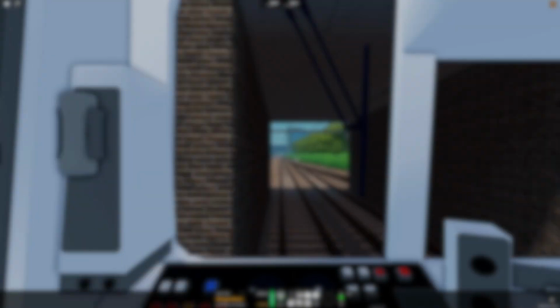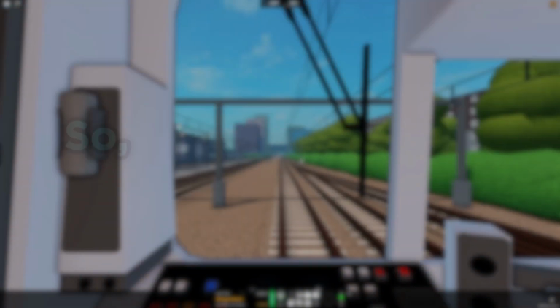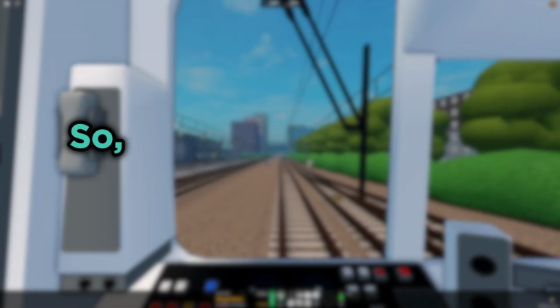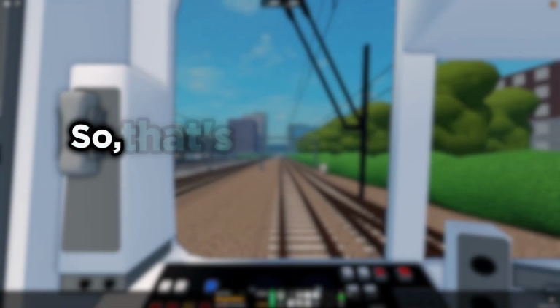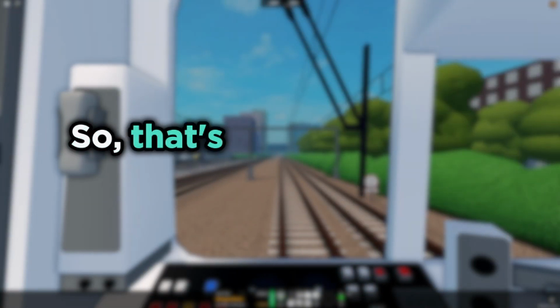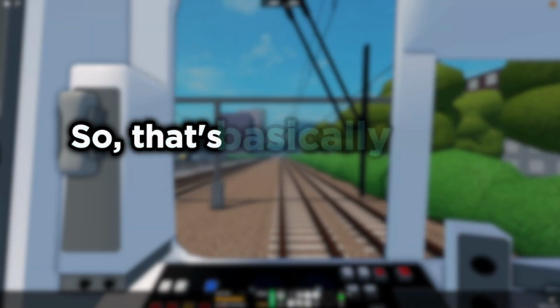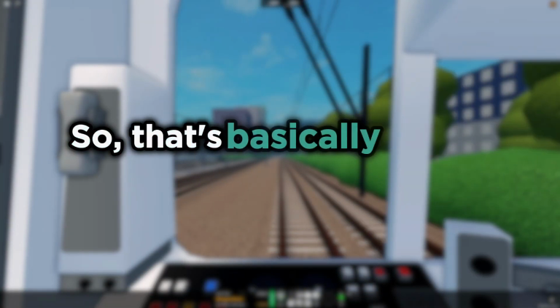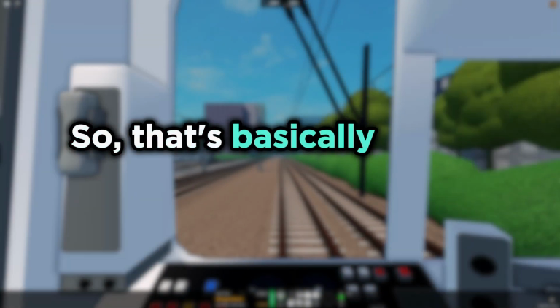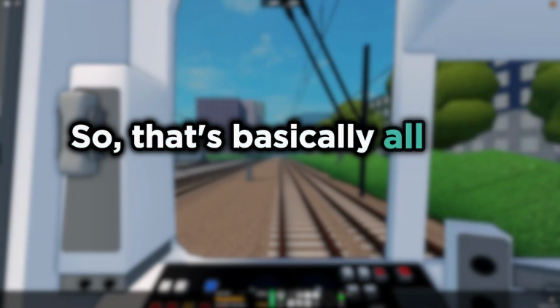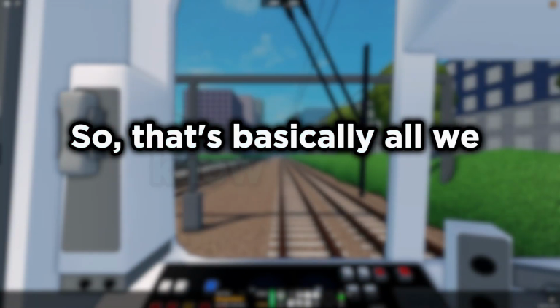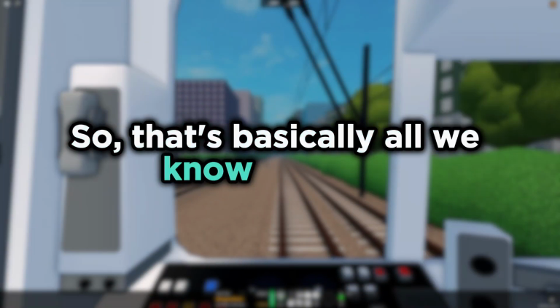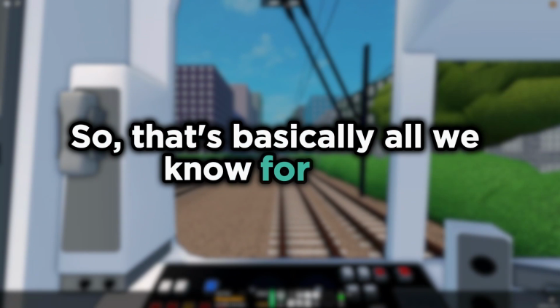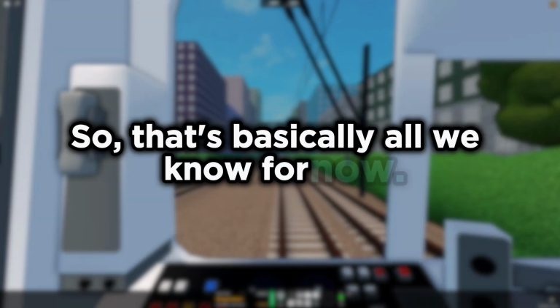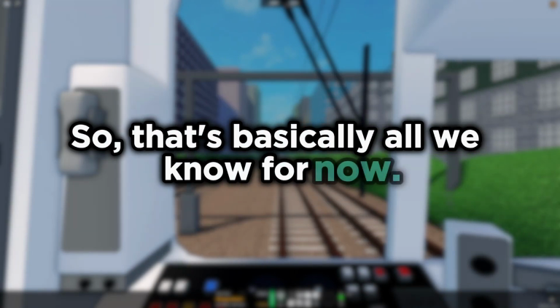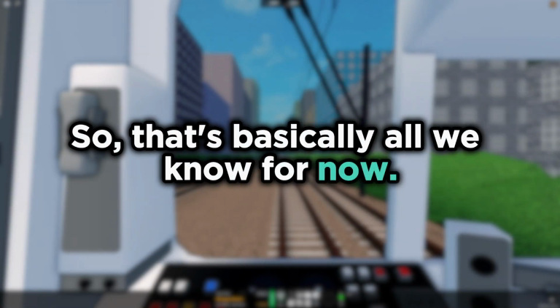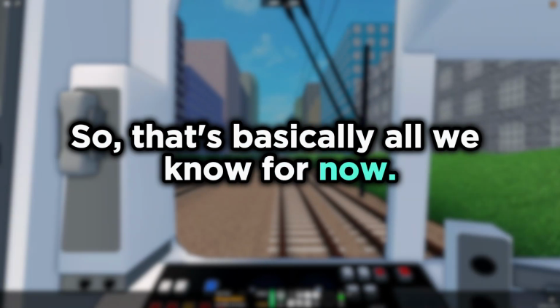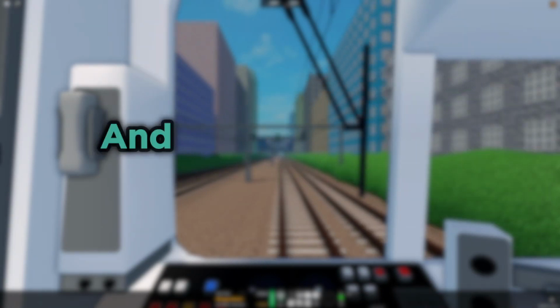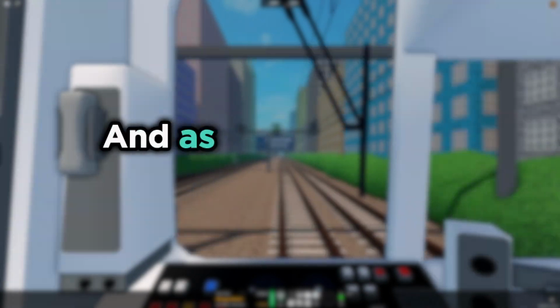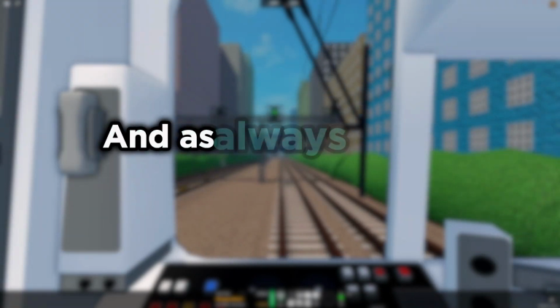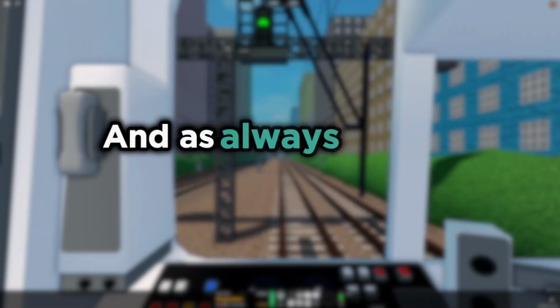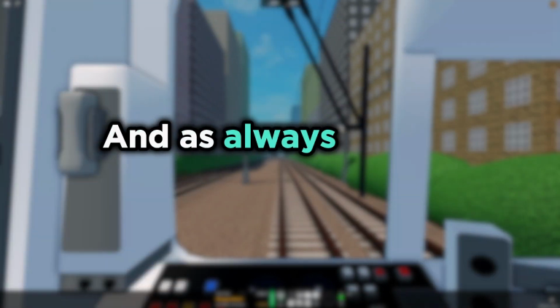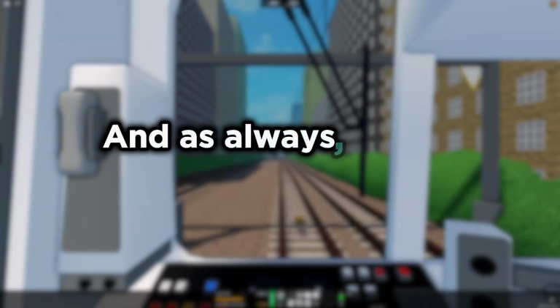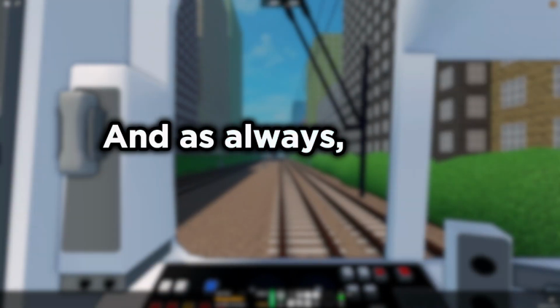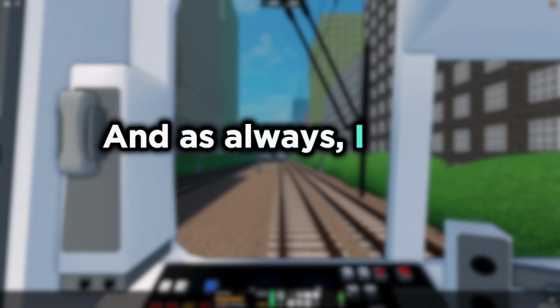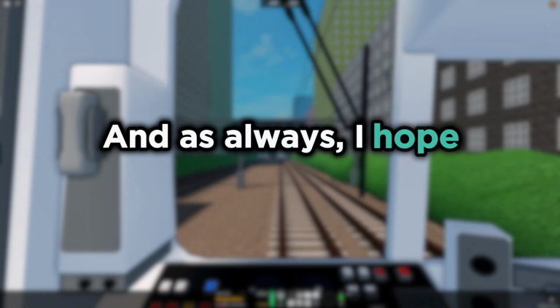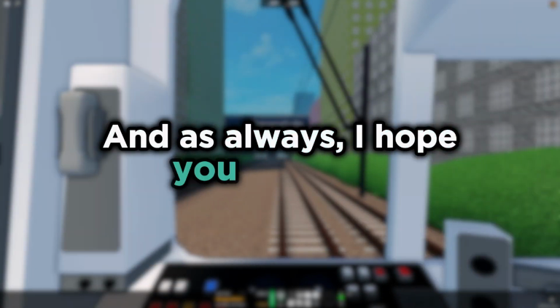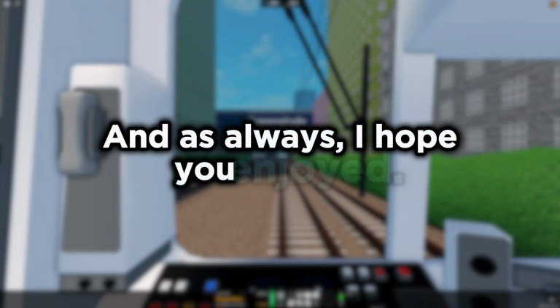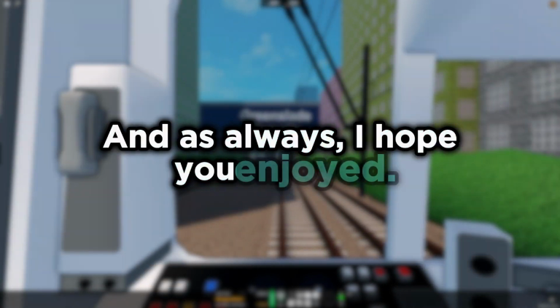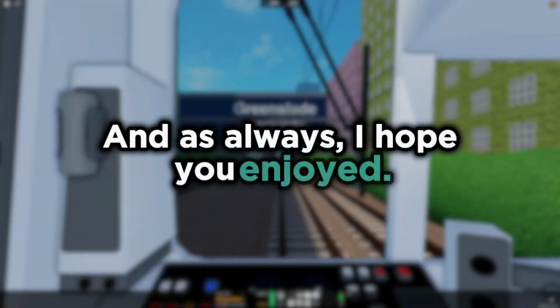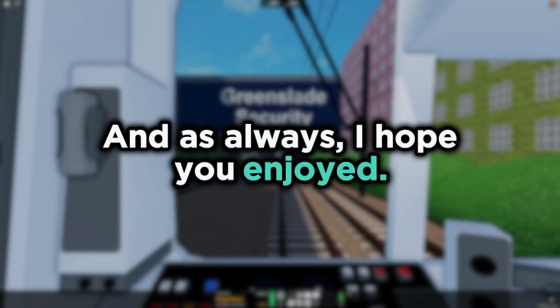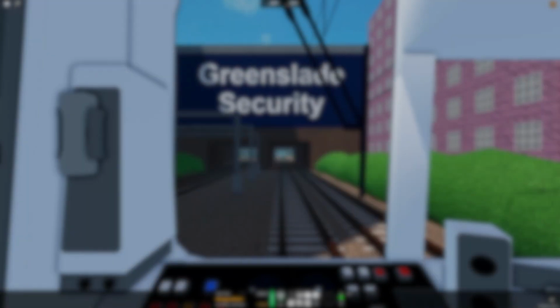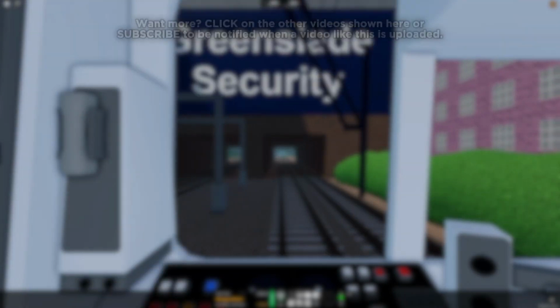So that's basically all we know for now. And as always, I hope you enjoy. Bye.